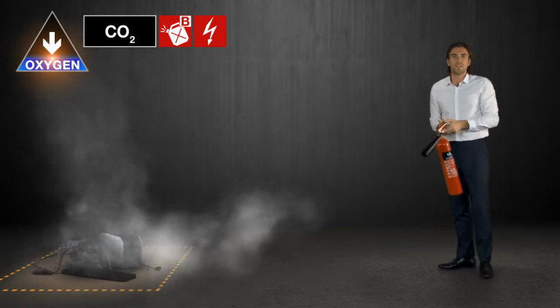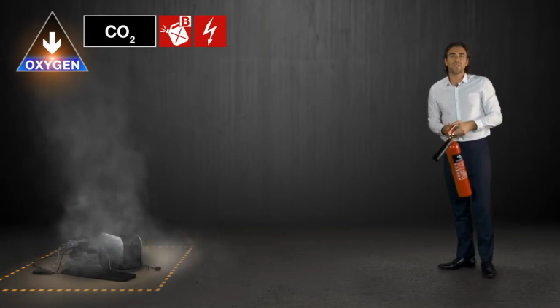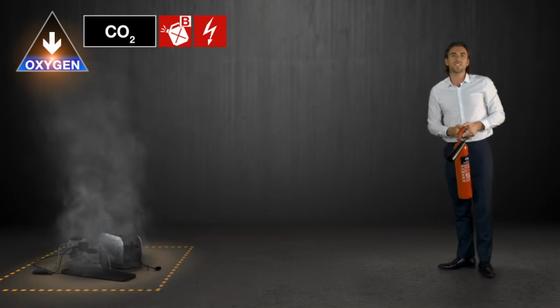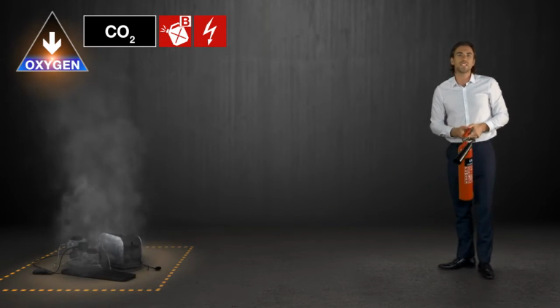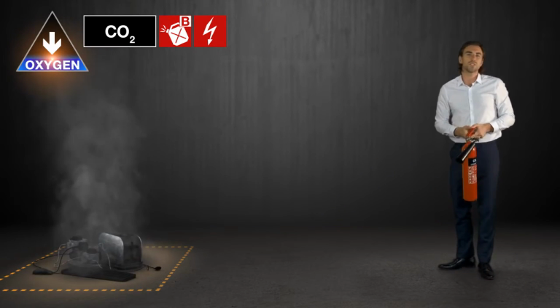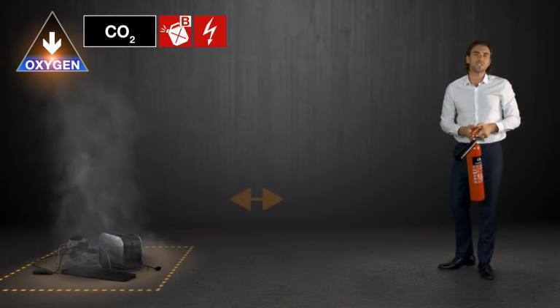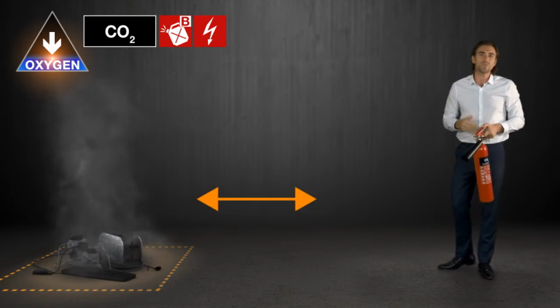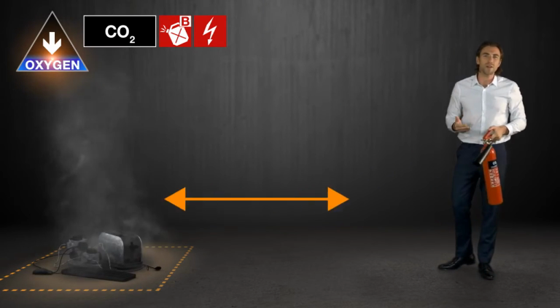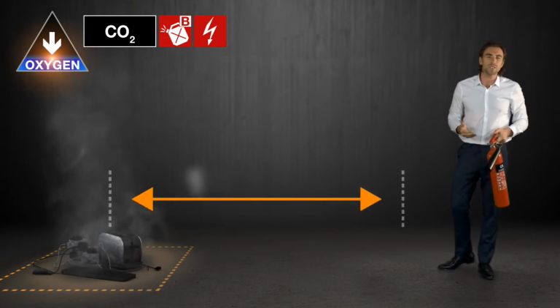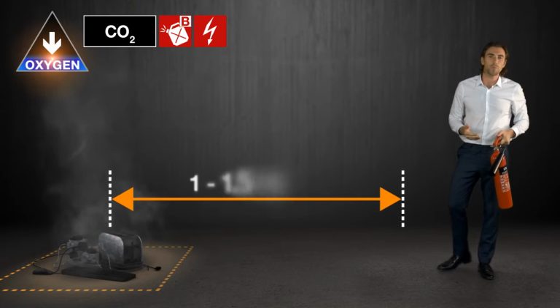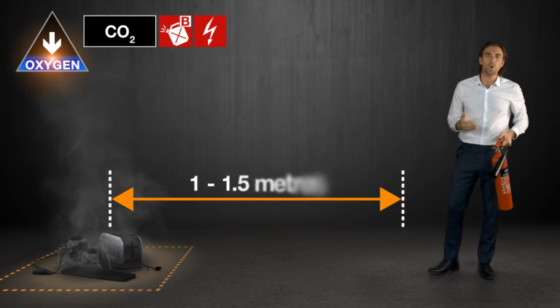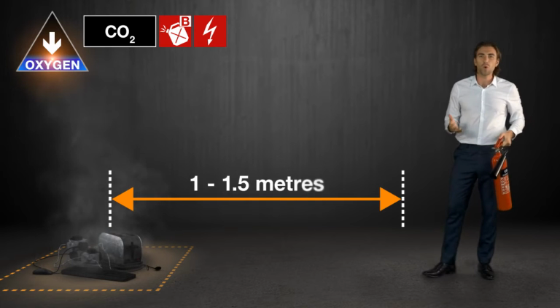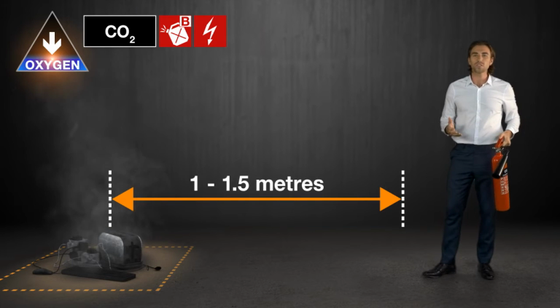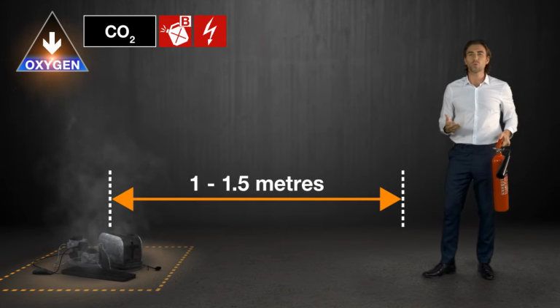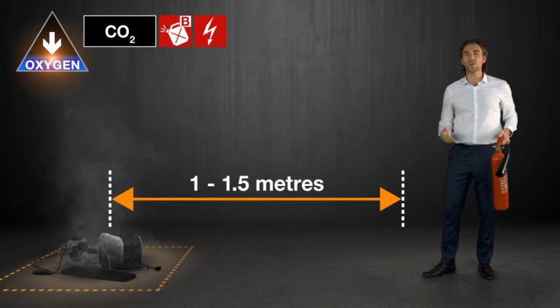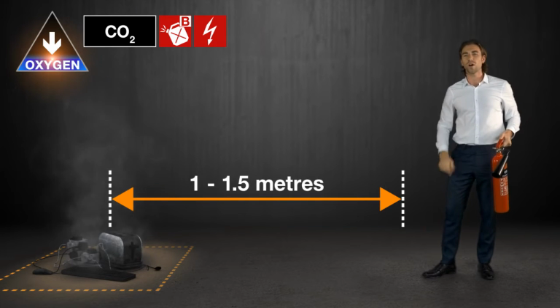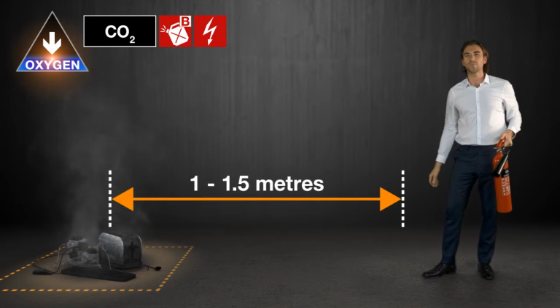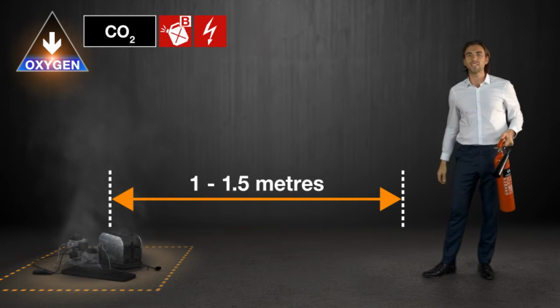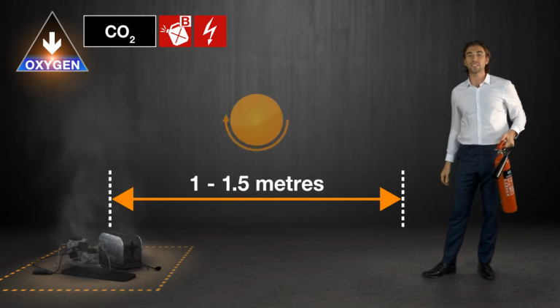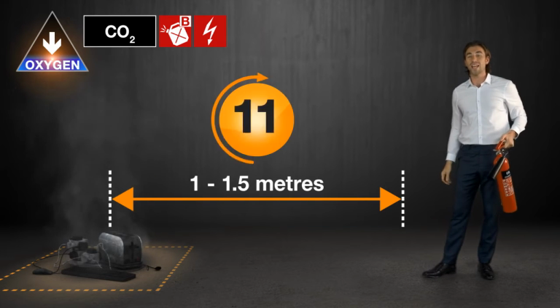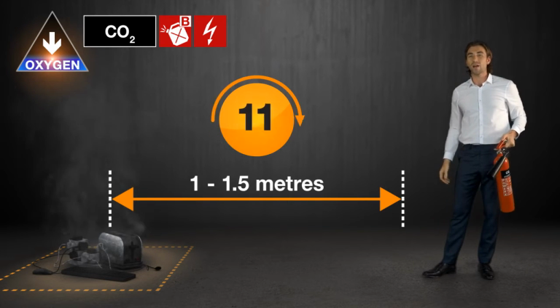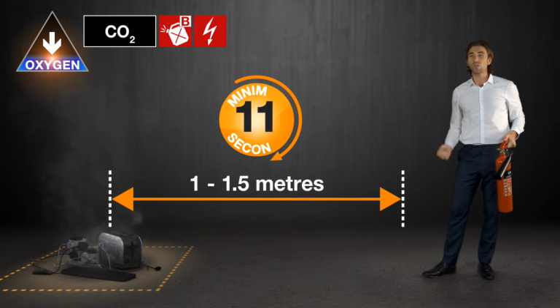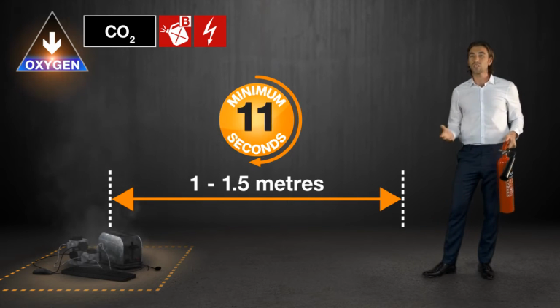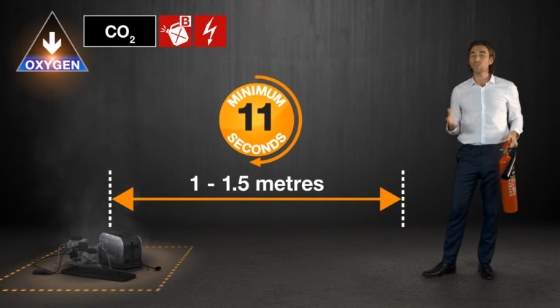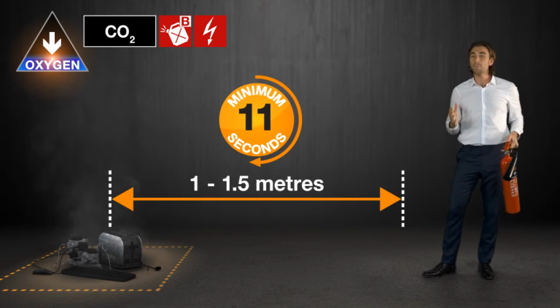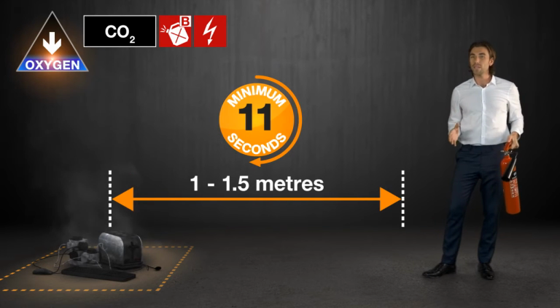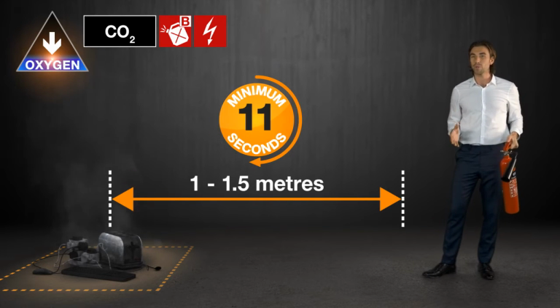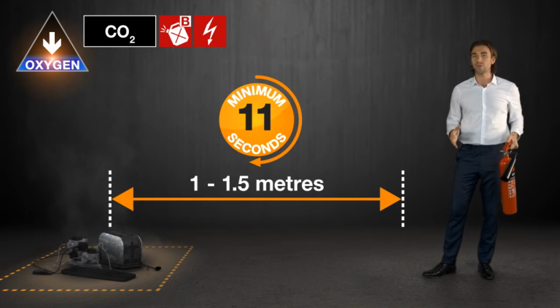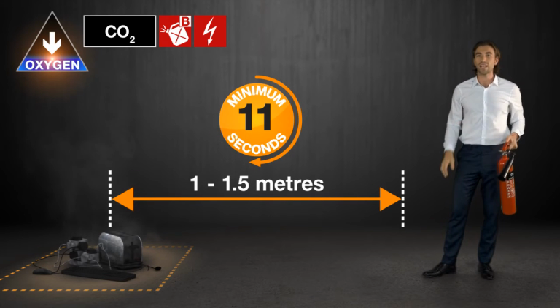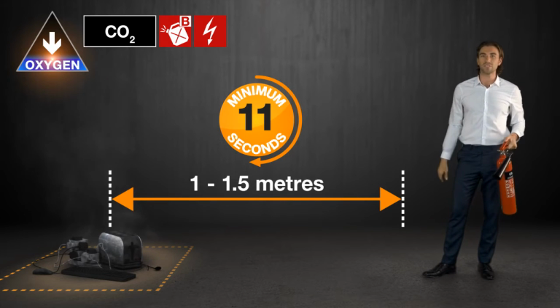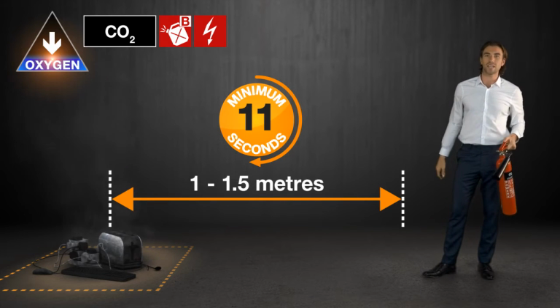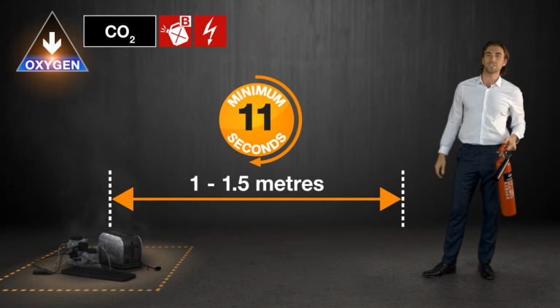These extinguishers have a range of about one to one and a half meters and will last for a minimum of 11 seconds.